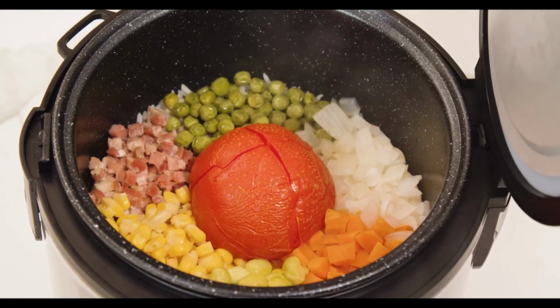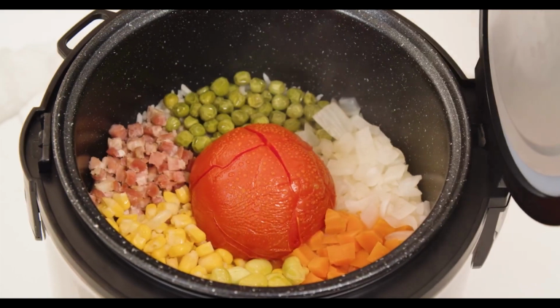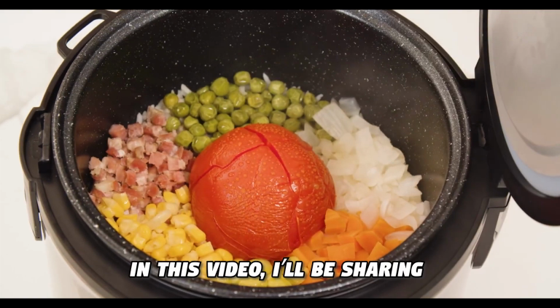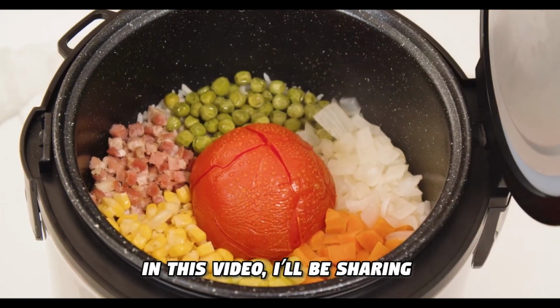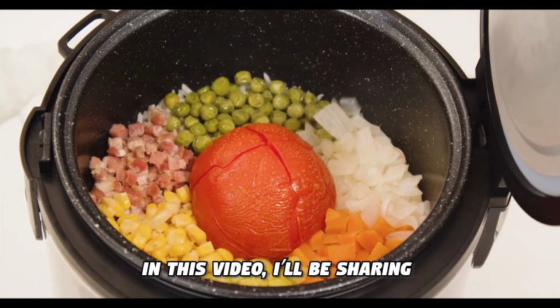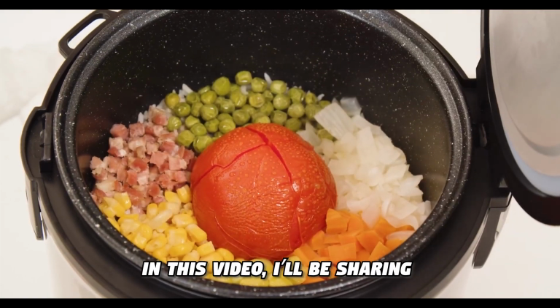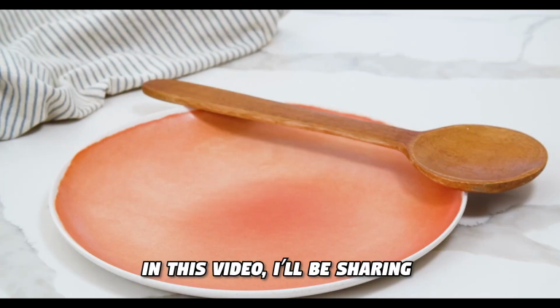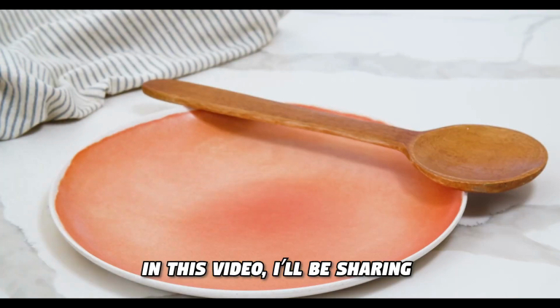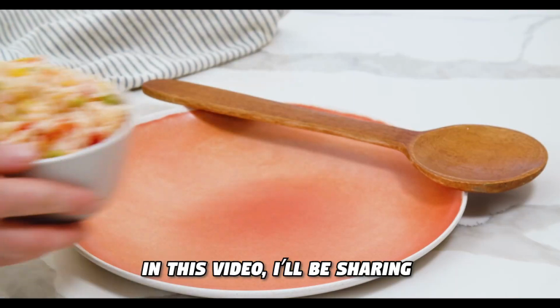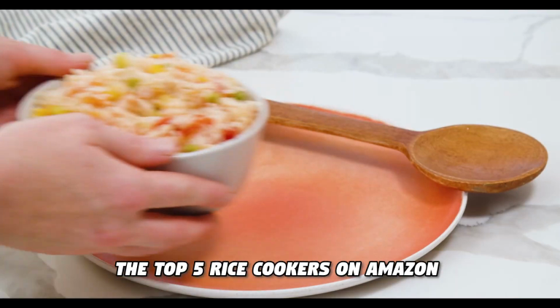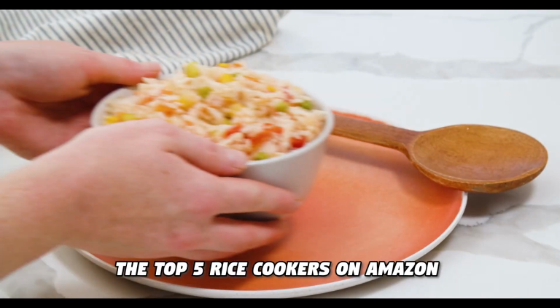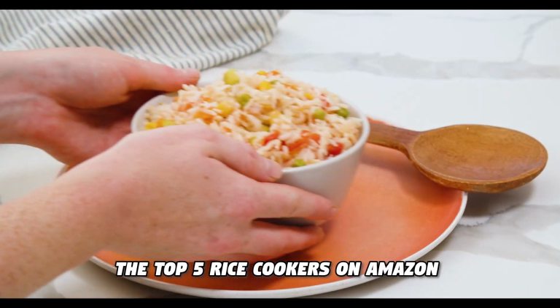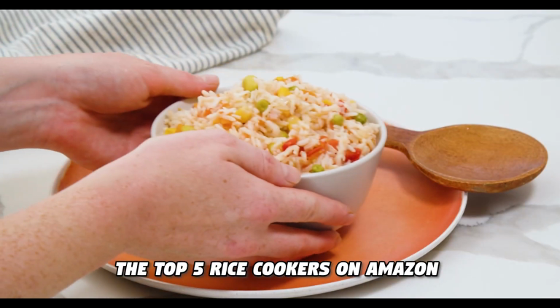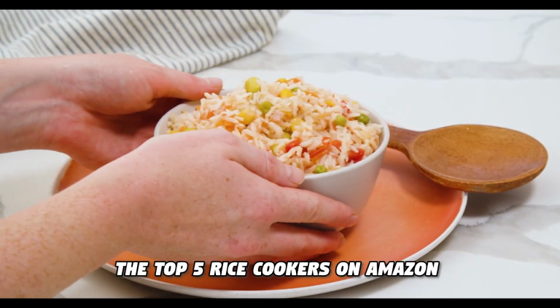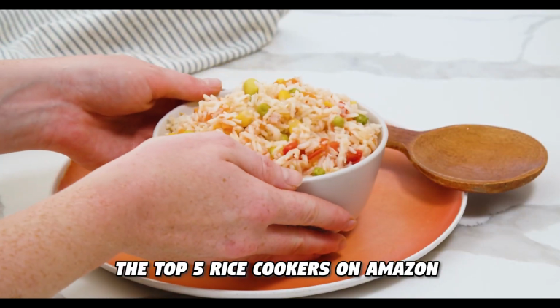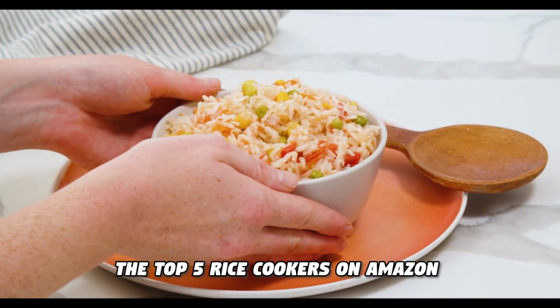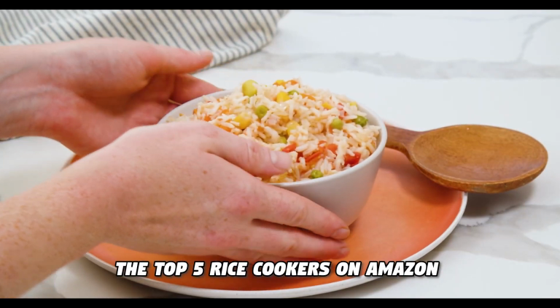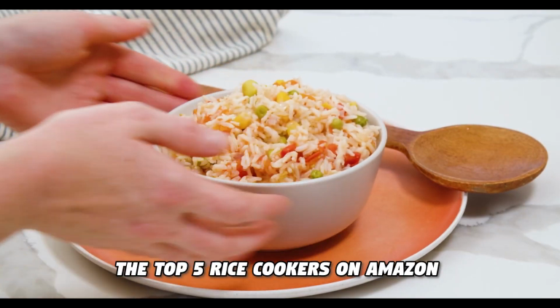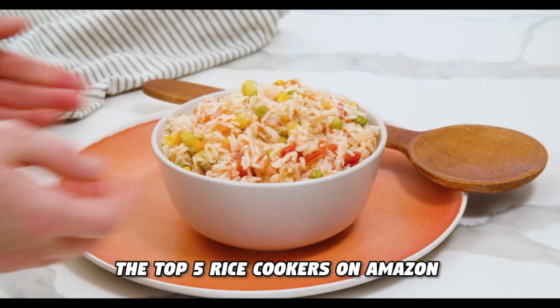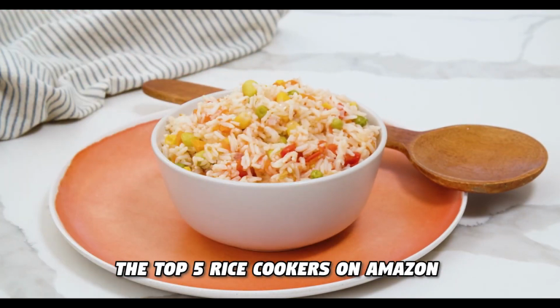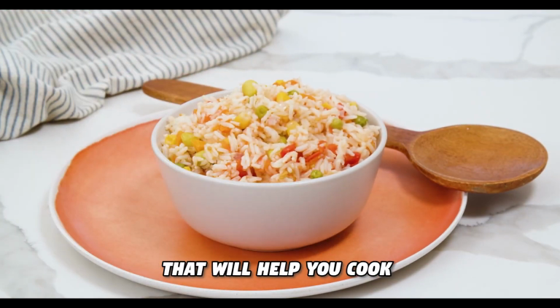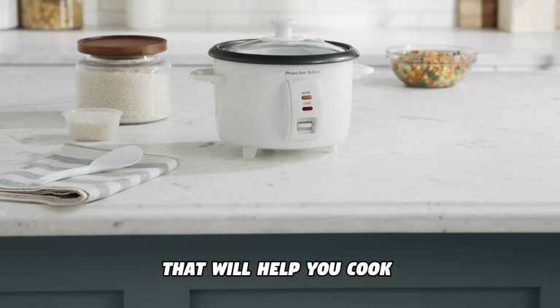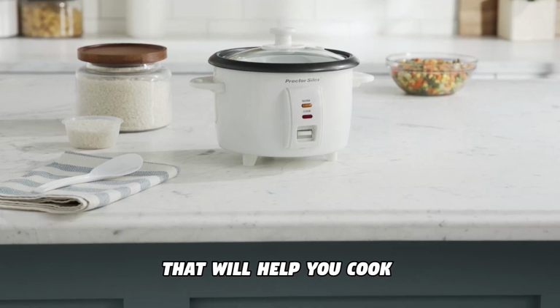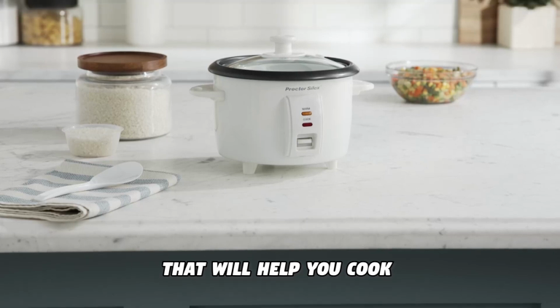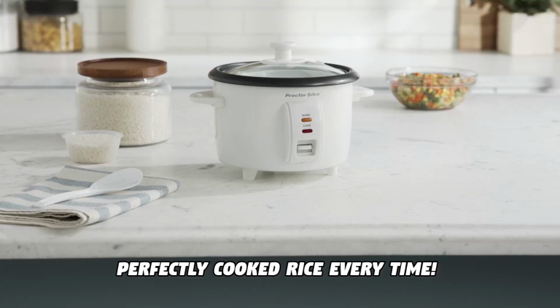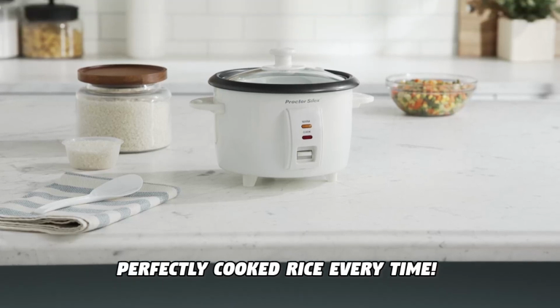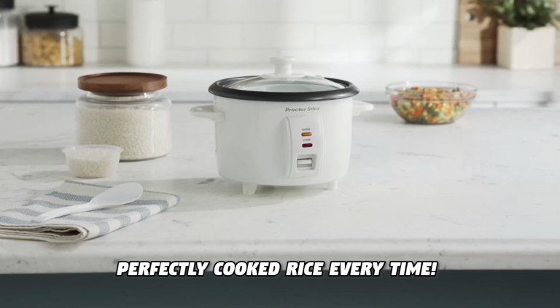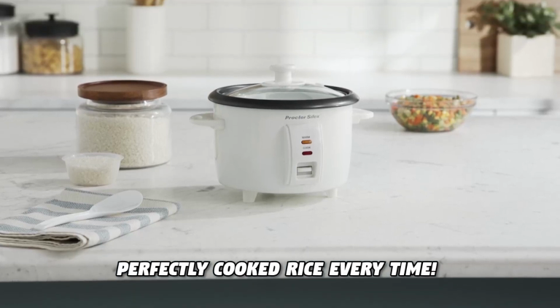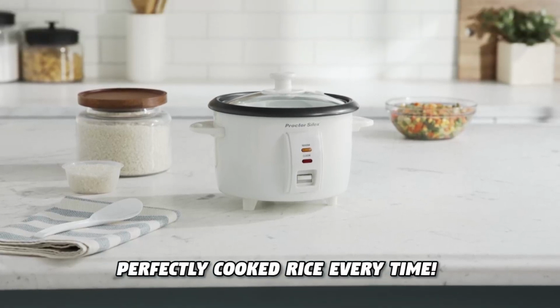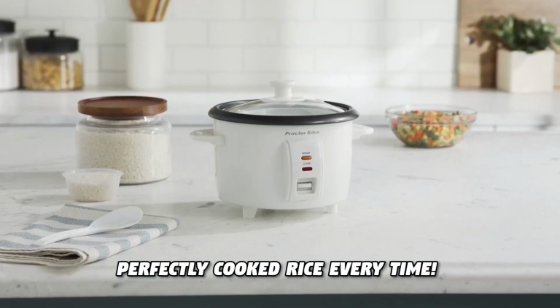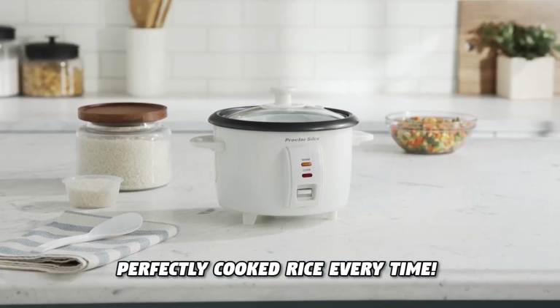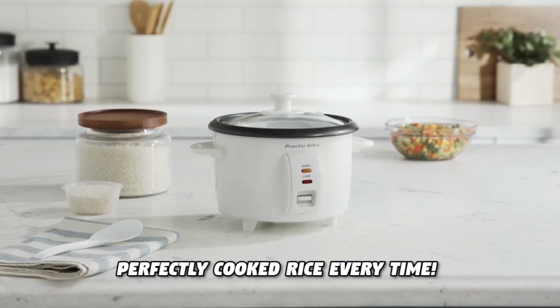In this video, I'll be sharing the top 5 rice cookers on Amazon that will help you cook perfectly cooked rice every time.